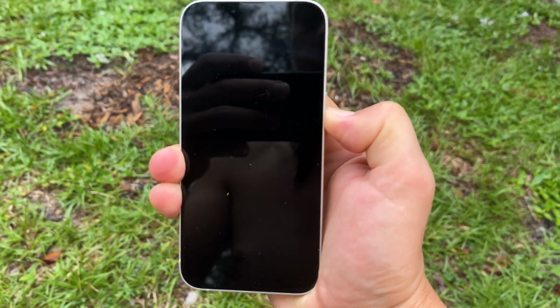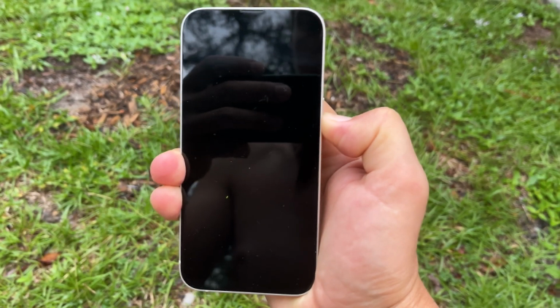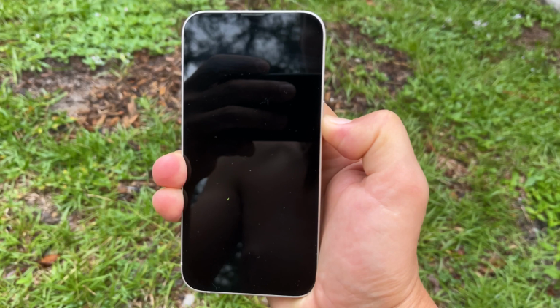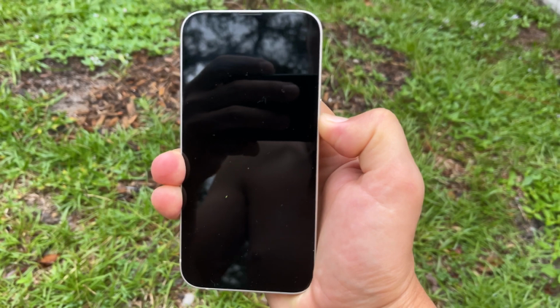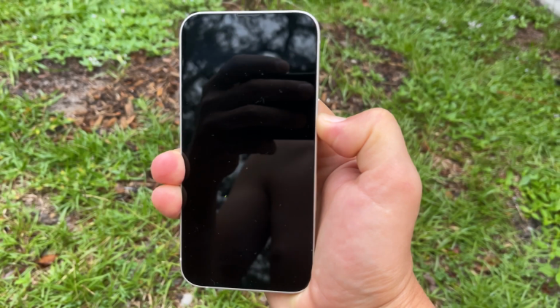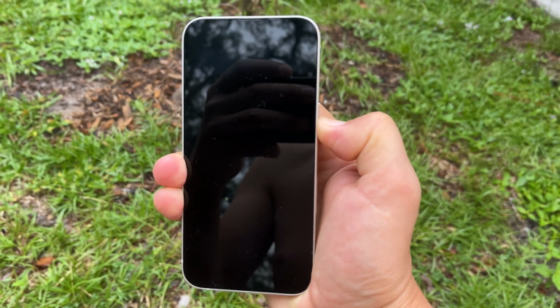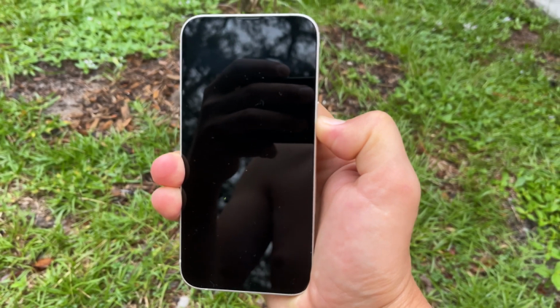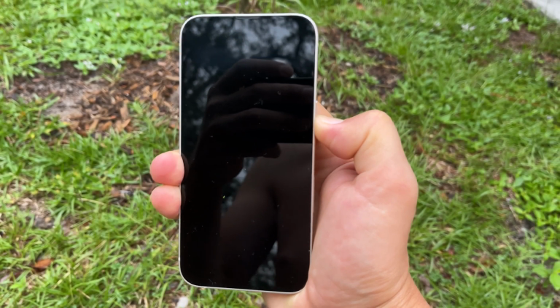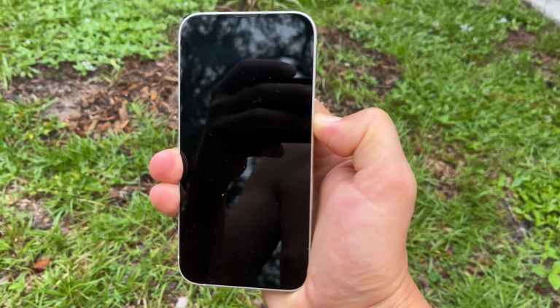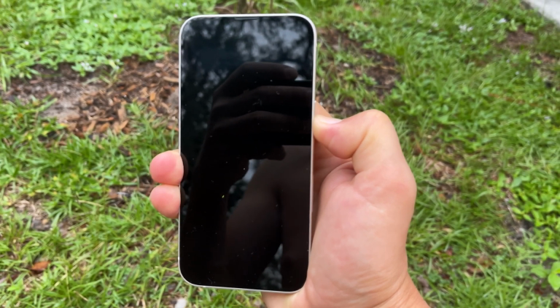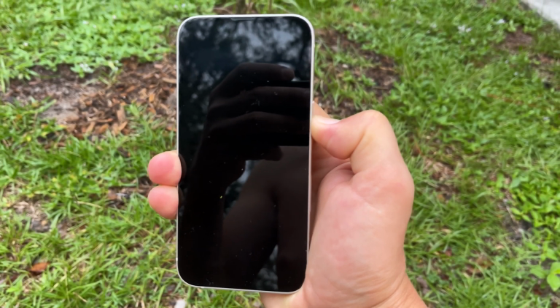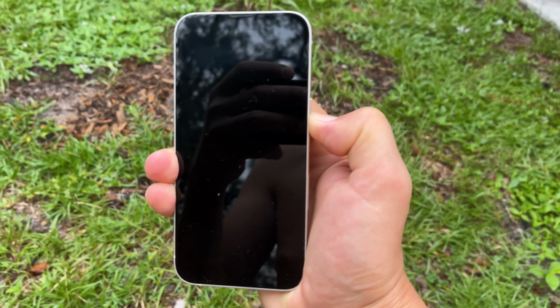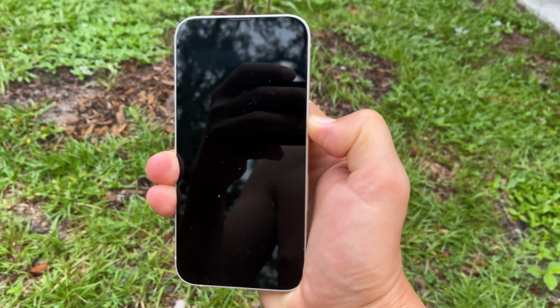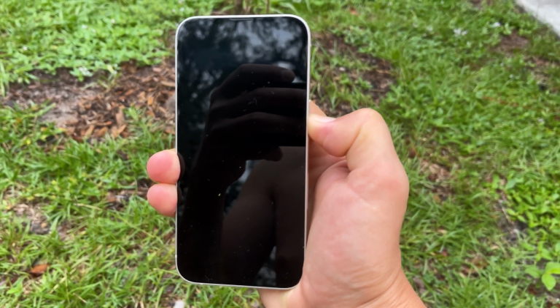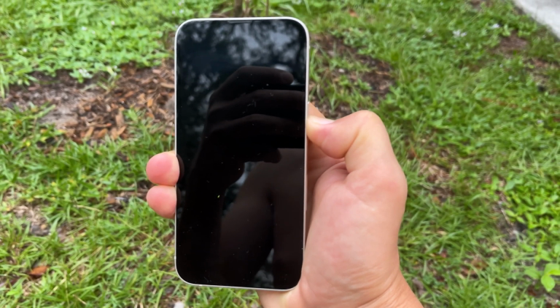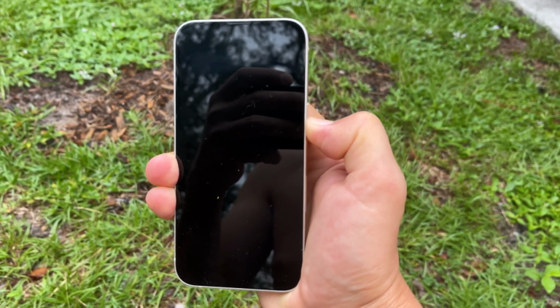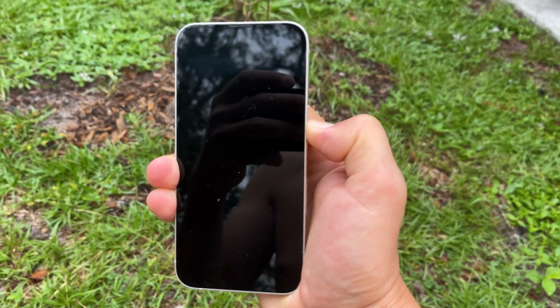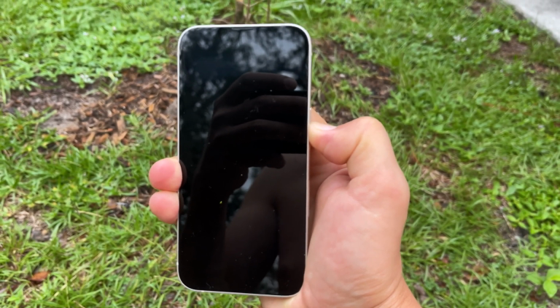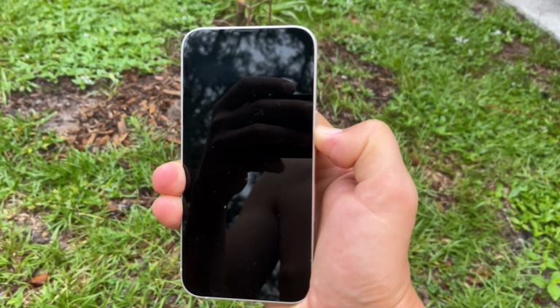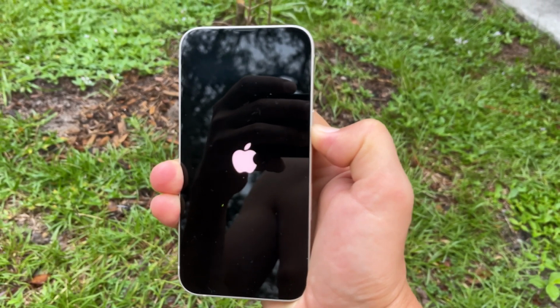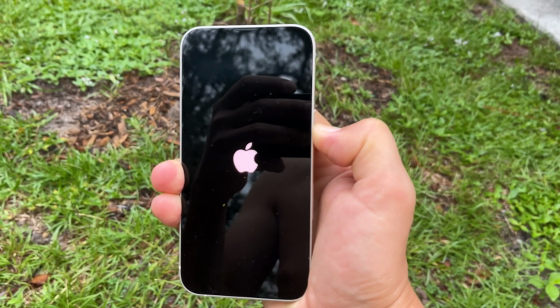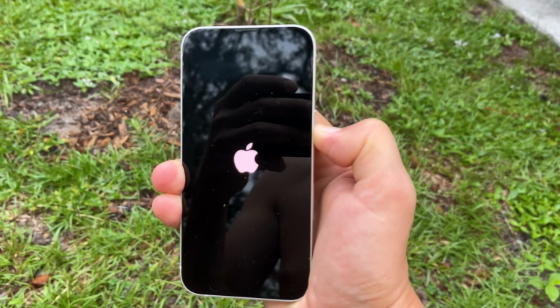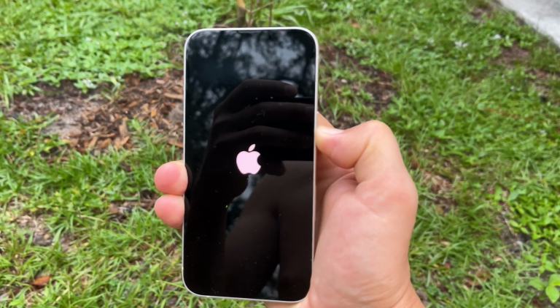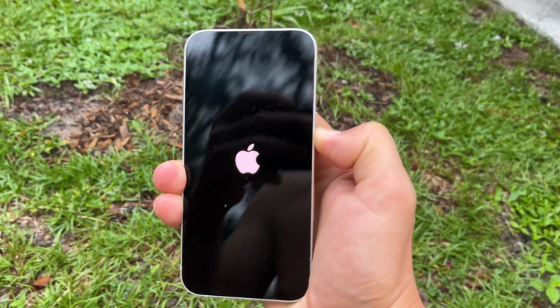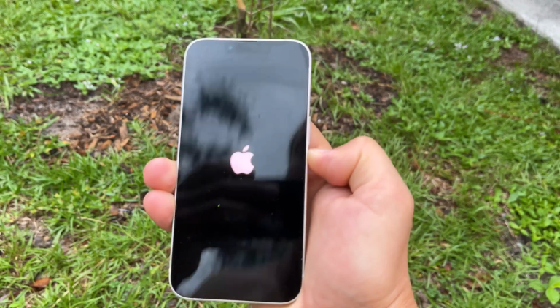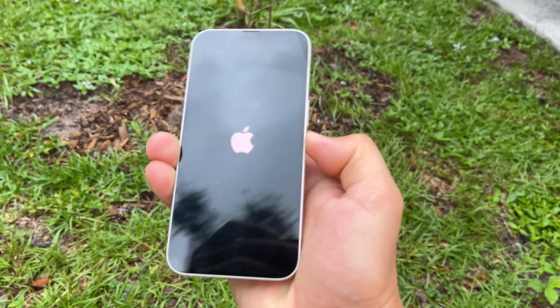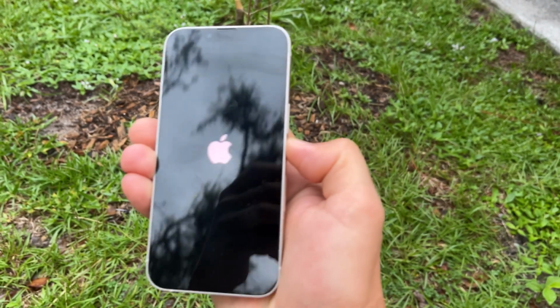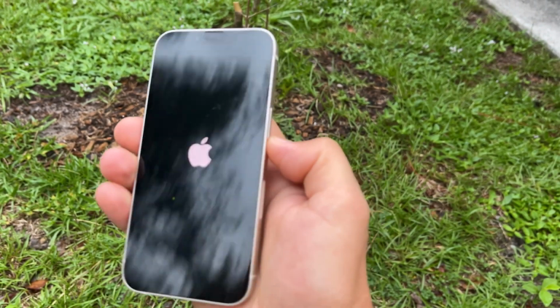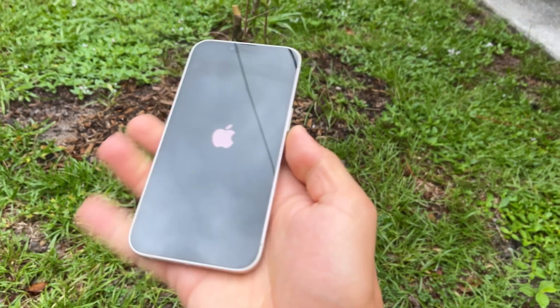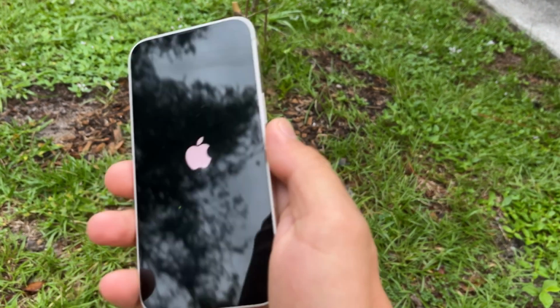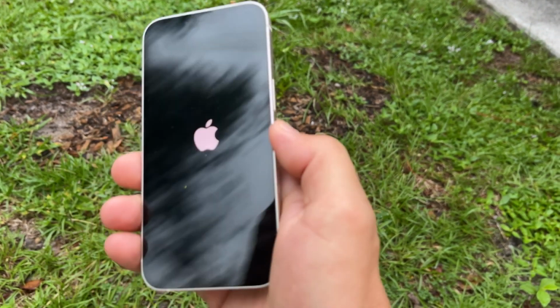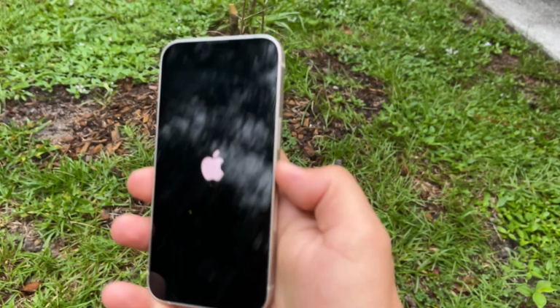It goes off. Keep holding it until you see the Apple logo, then you can release it.